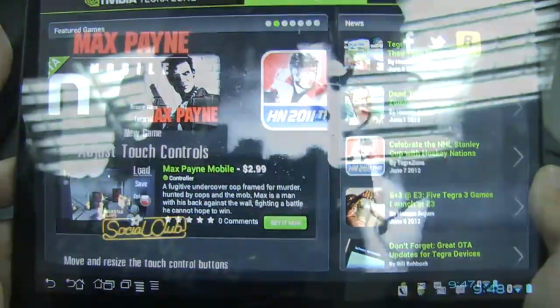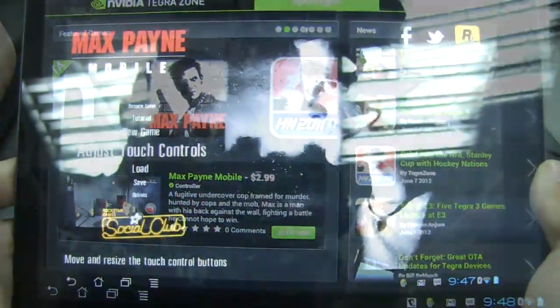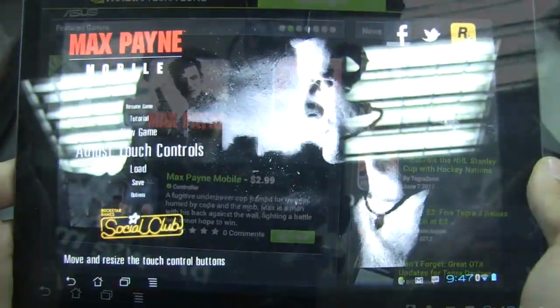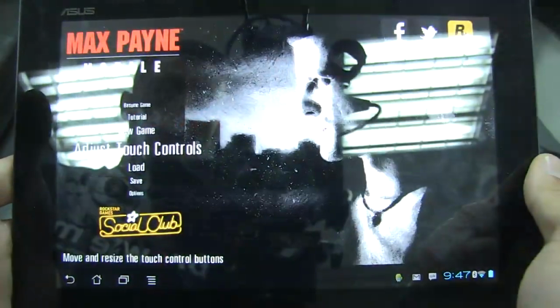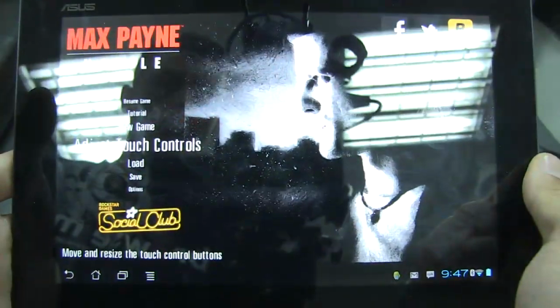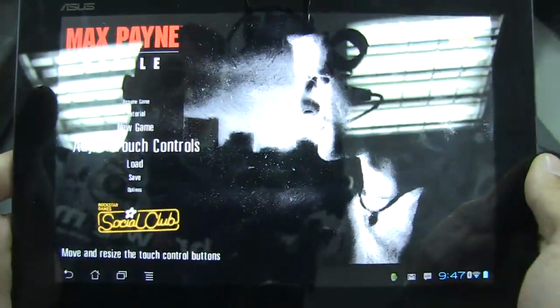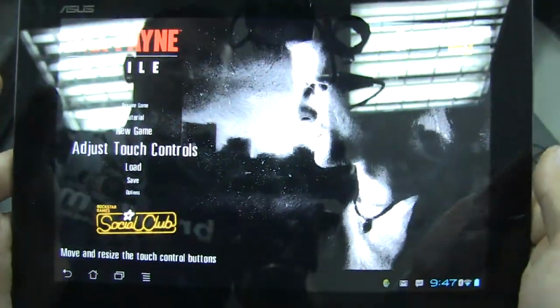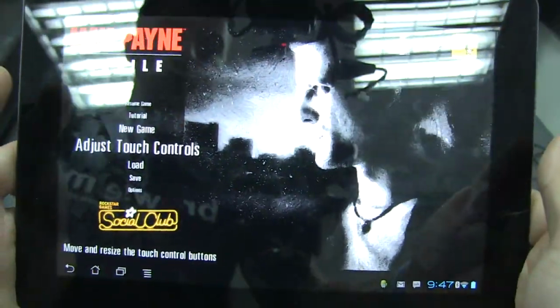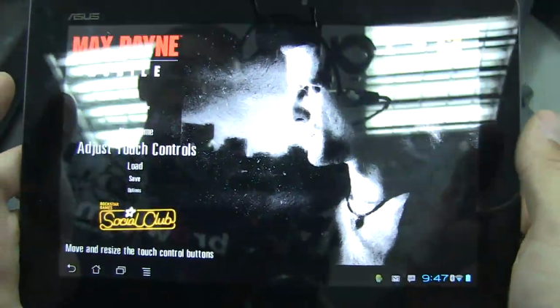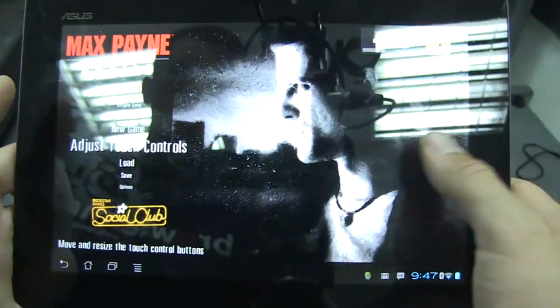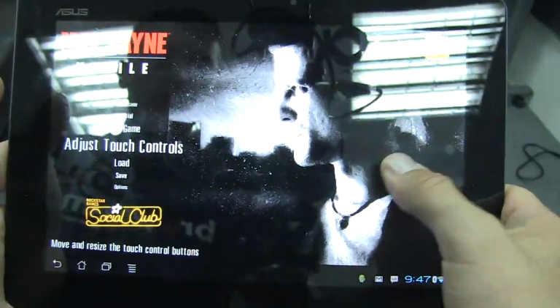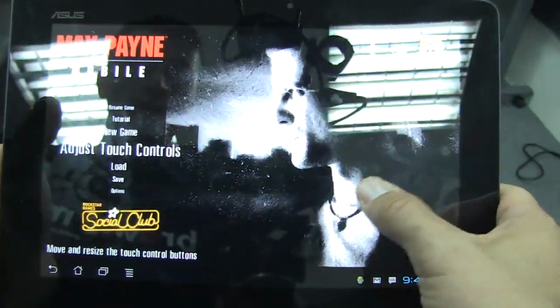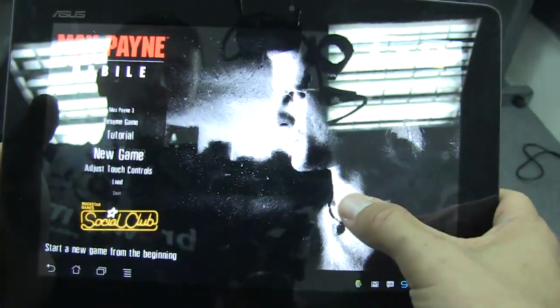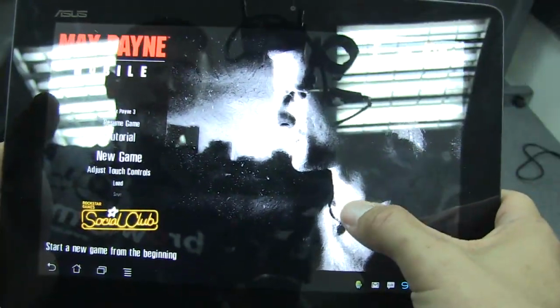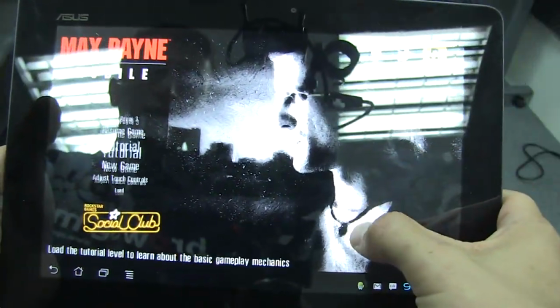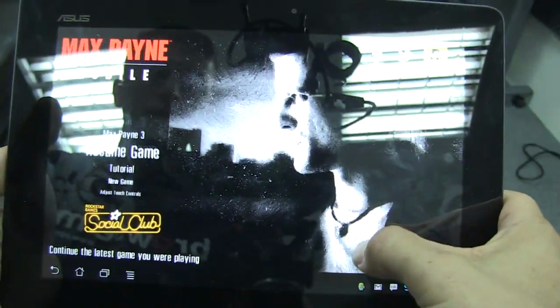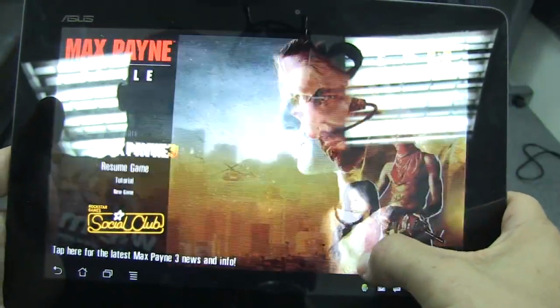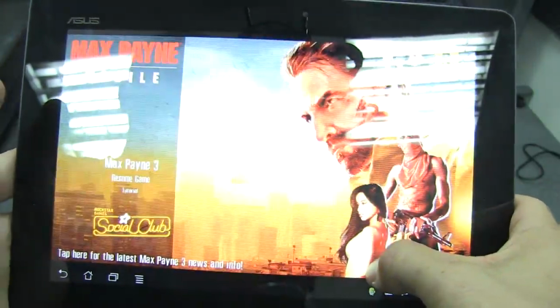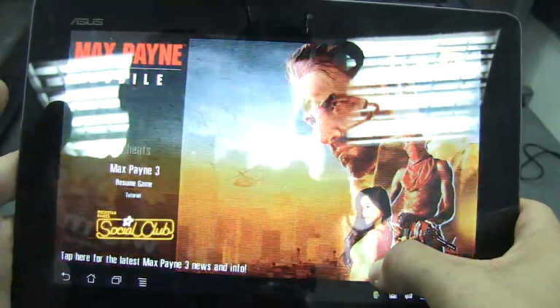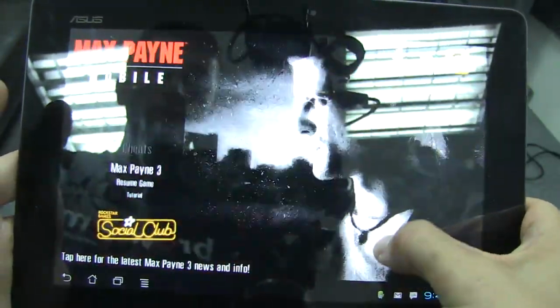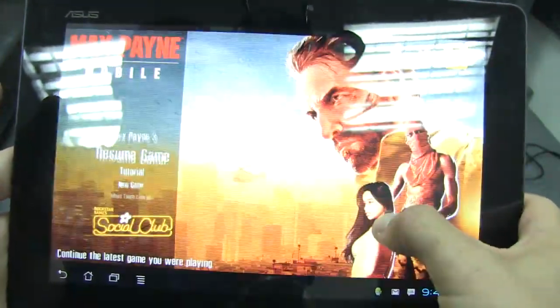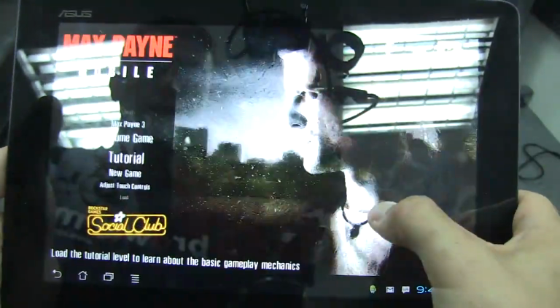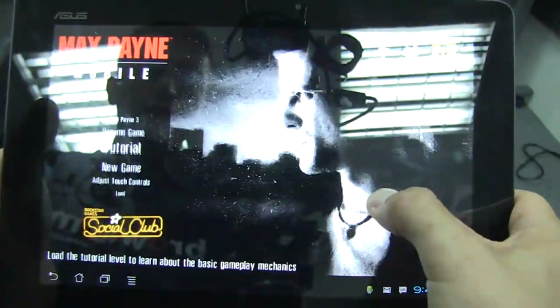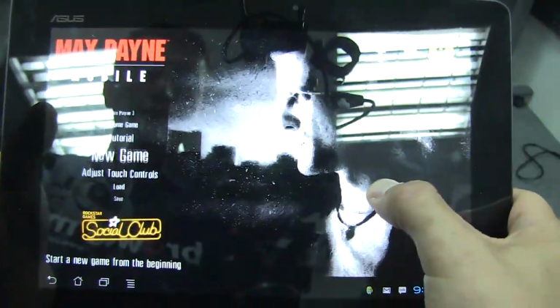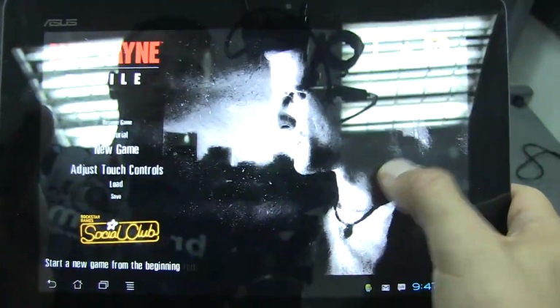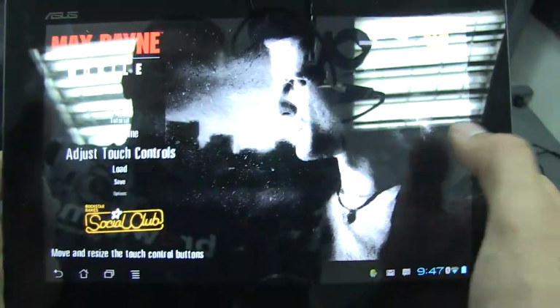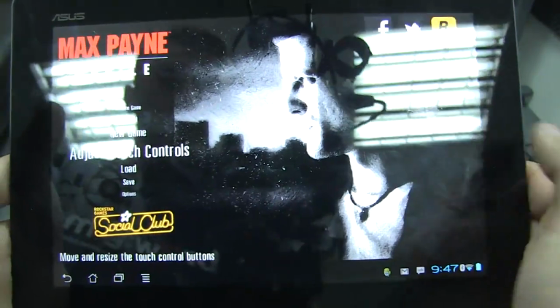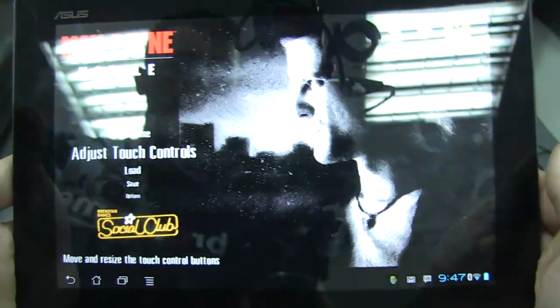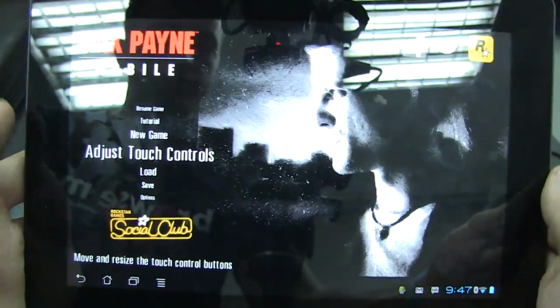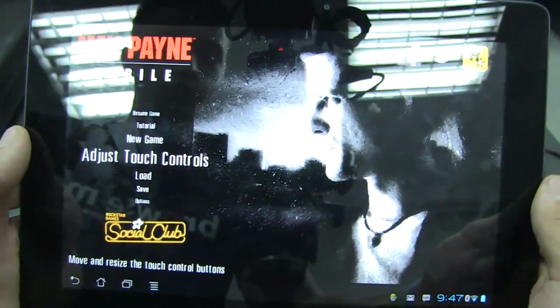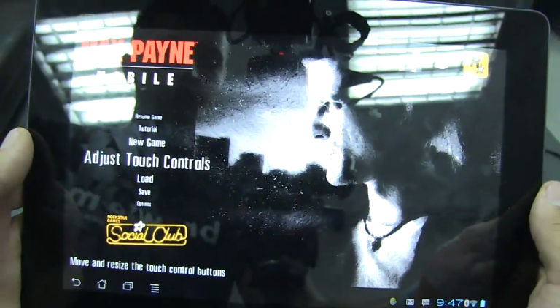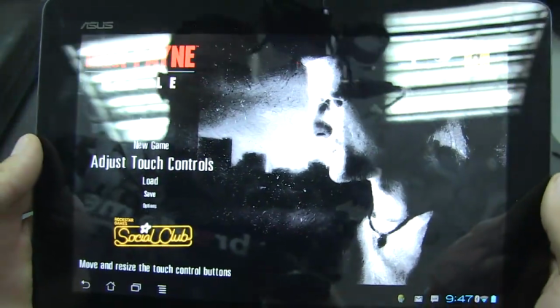So yeah, here's Max Payne Mobile. Thanks for watching me play. This has been James Cathy for Netbook News.